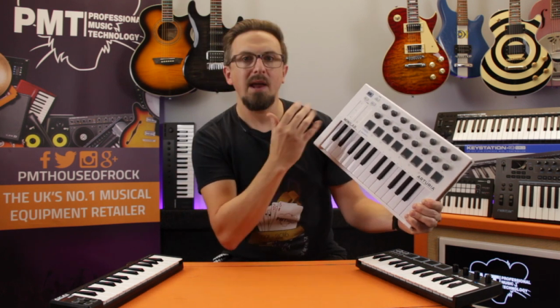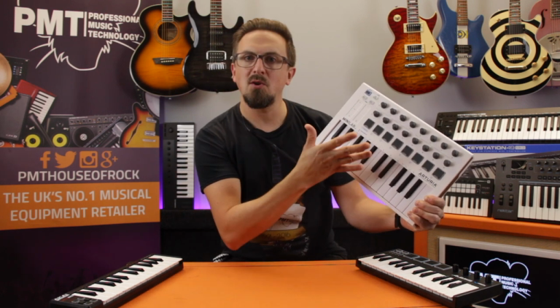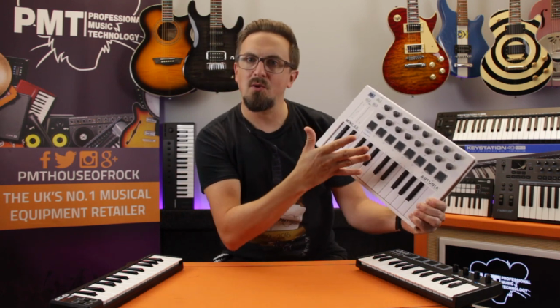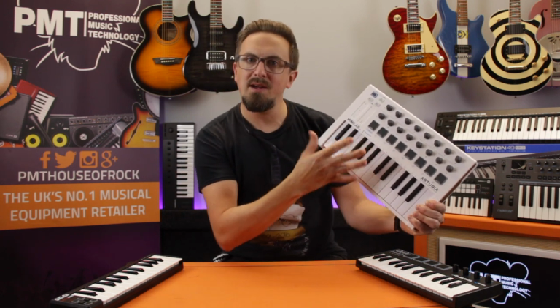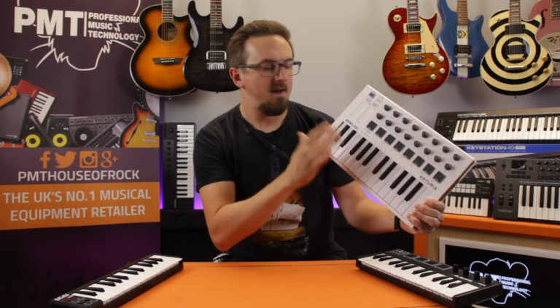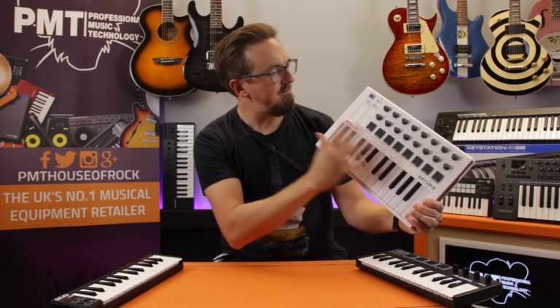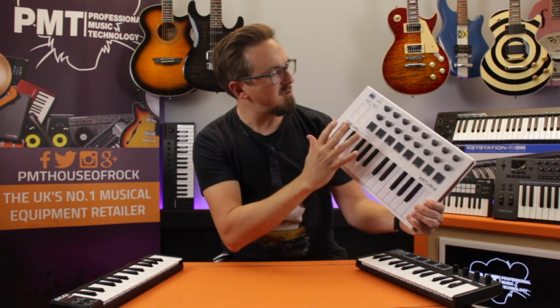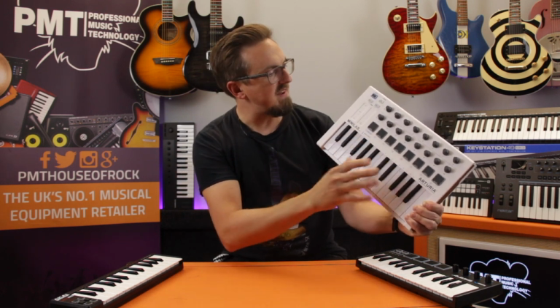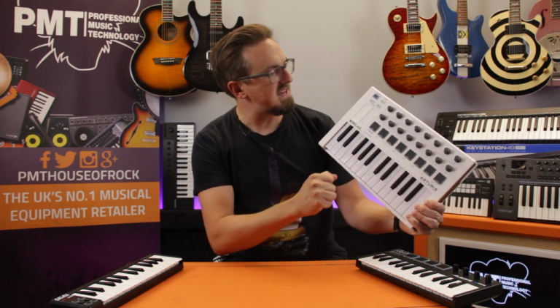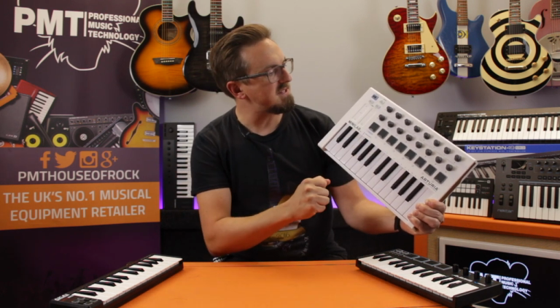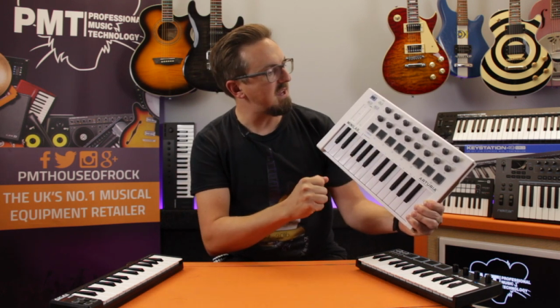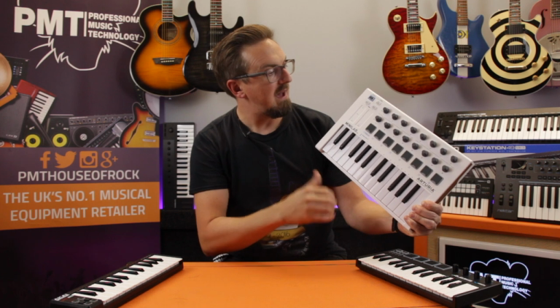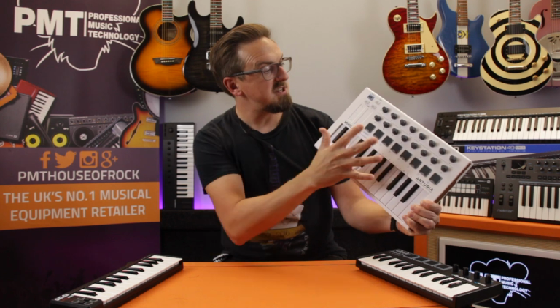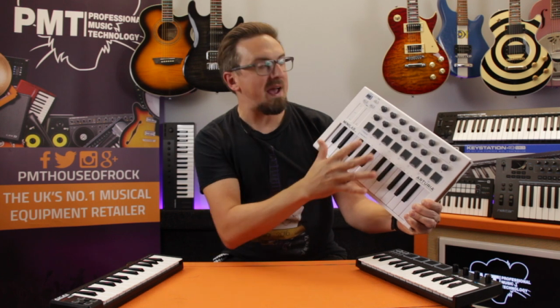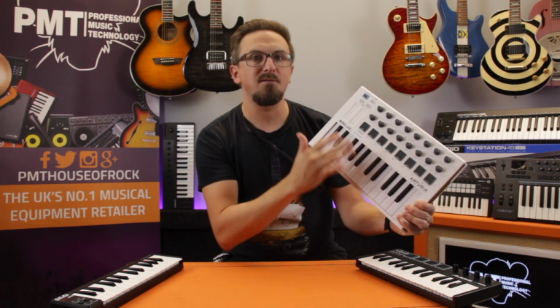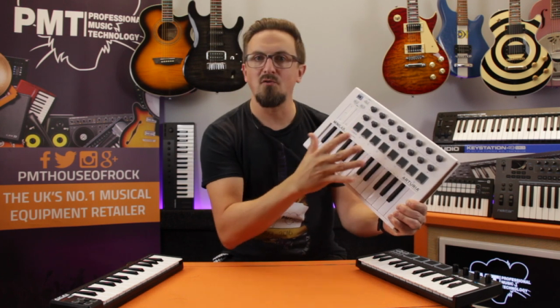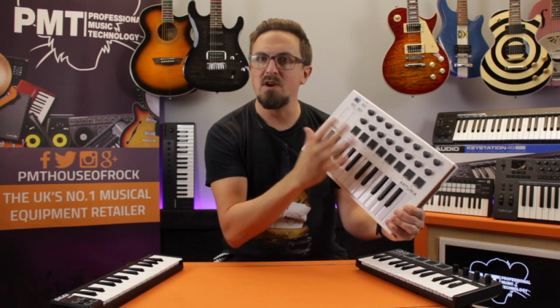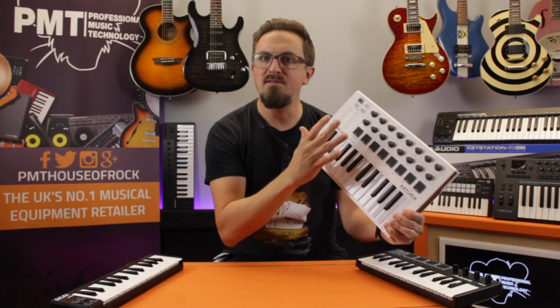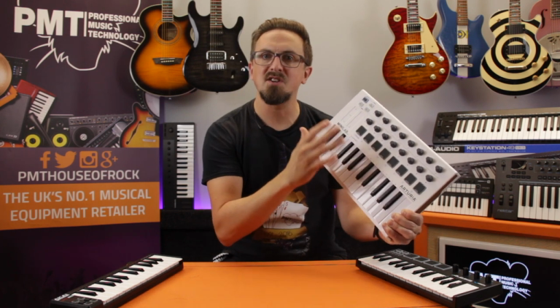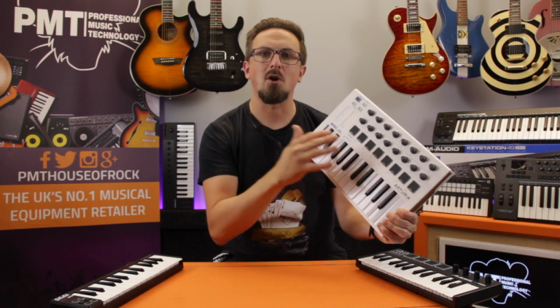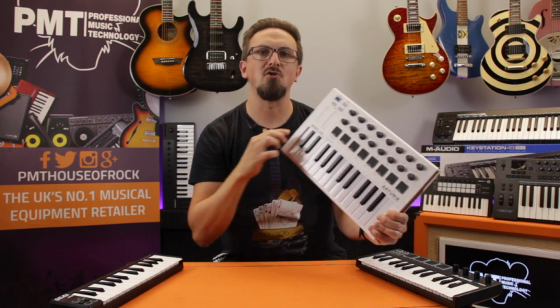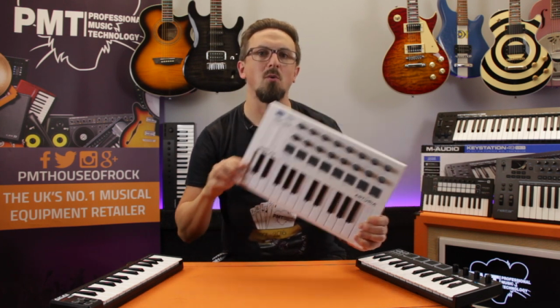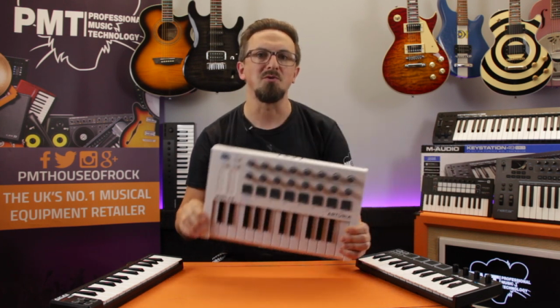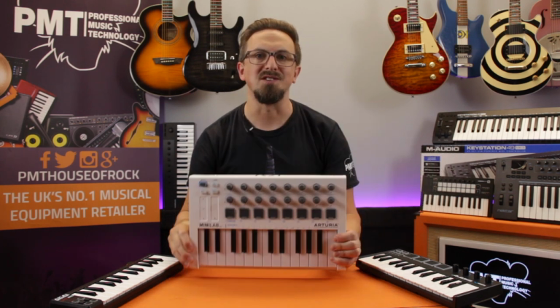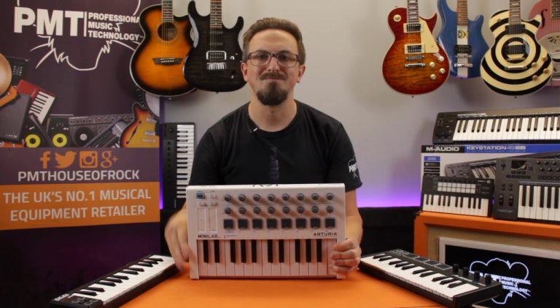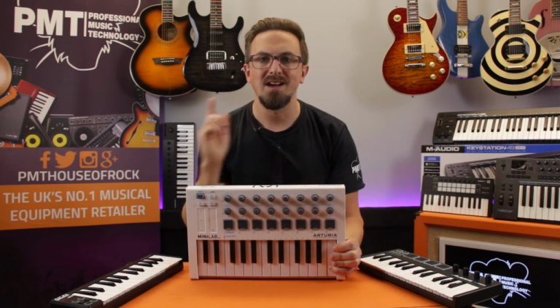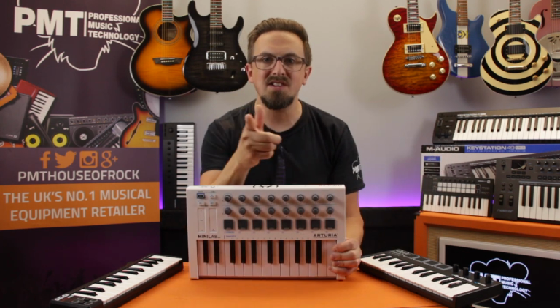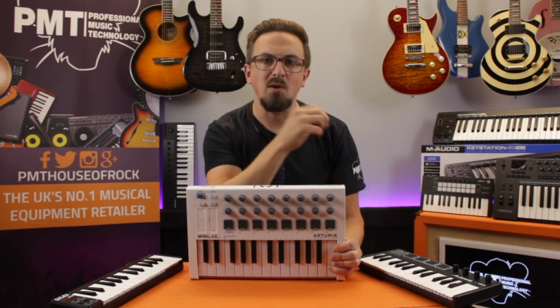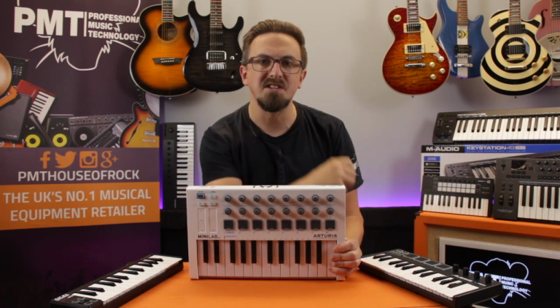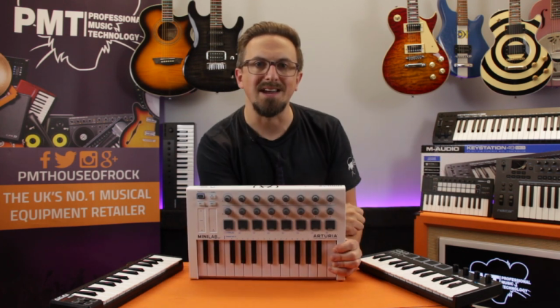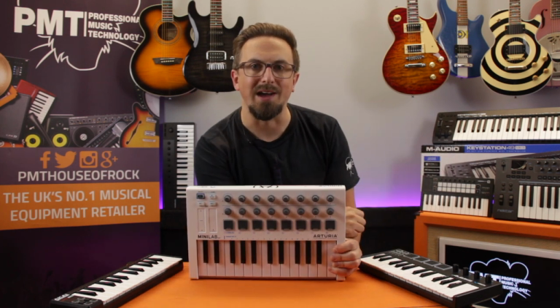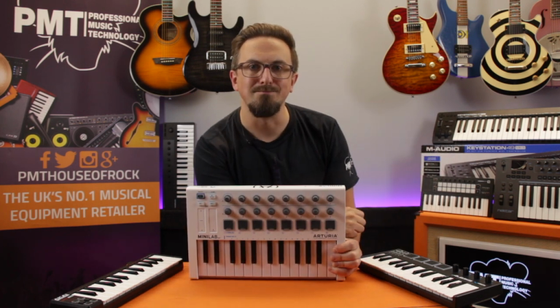So that's the Arturia Minilab Mk2. It looks great, it feels fantastic, and it's packed full of really versatile control options. It's definitely one to take a look at.